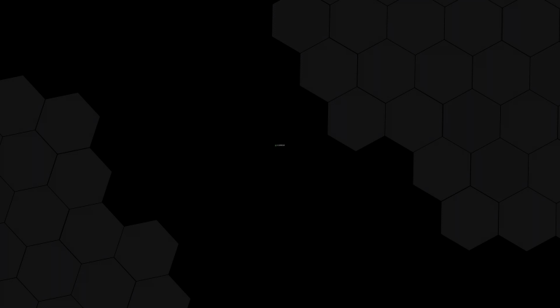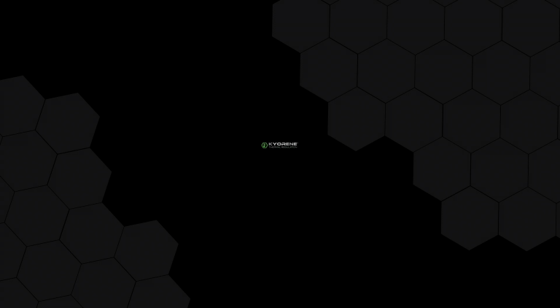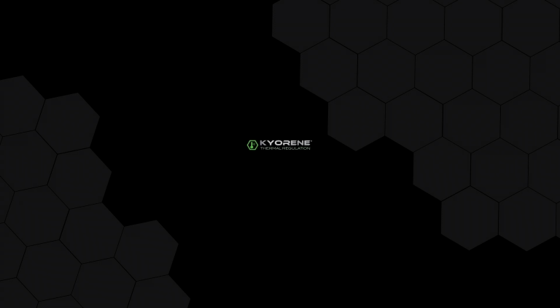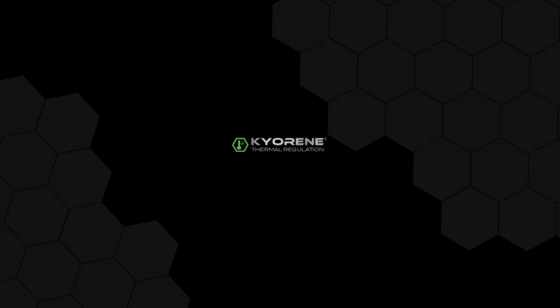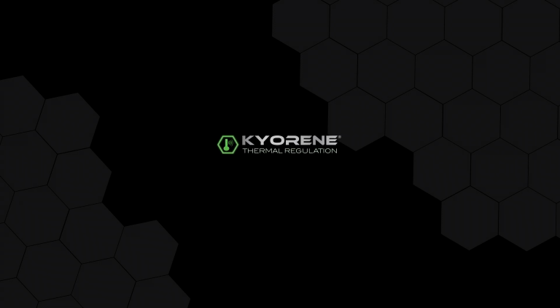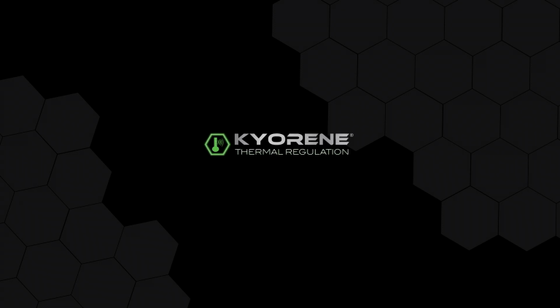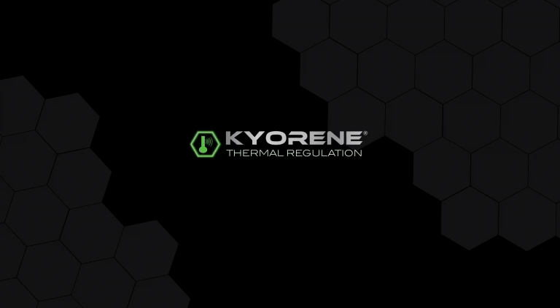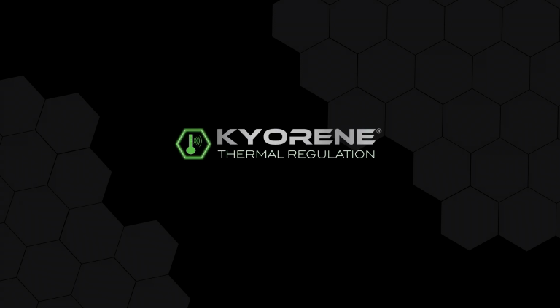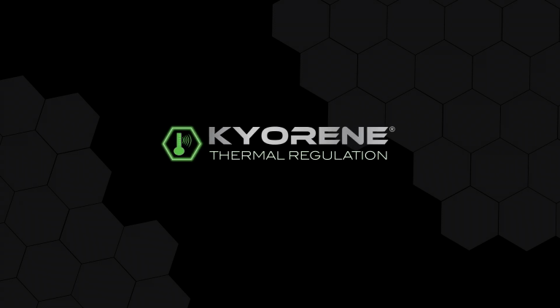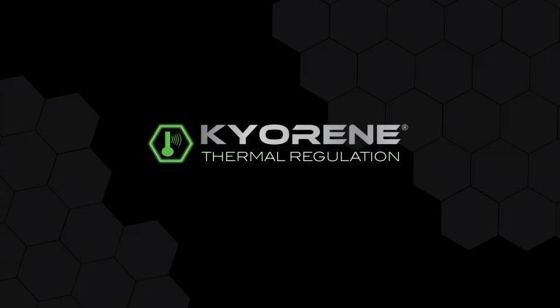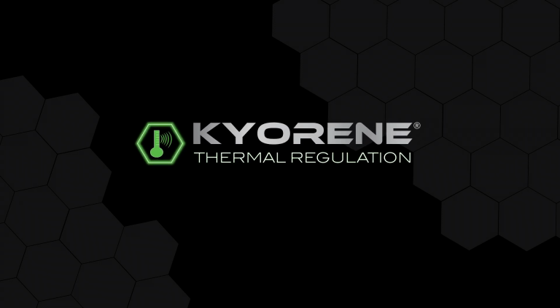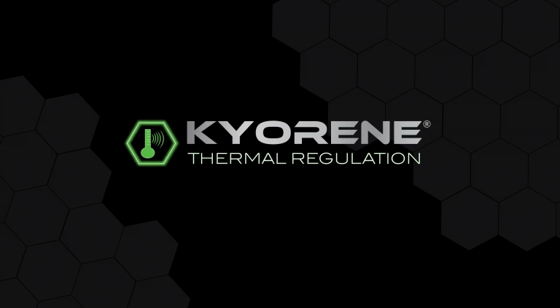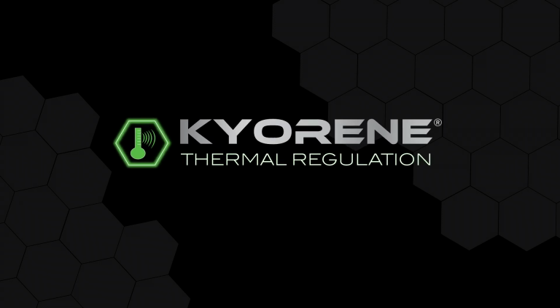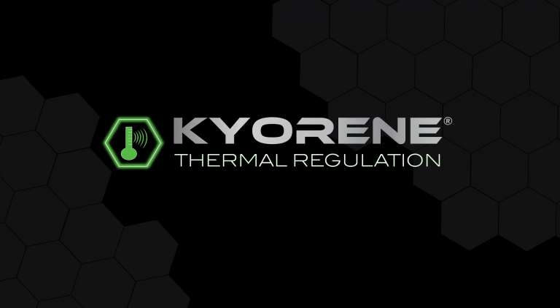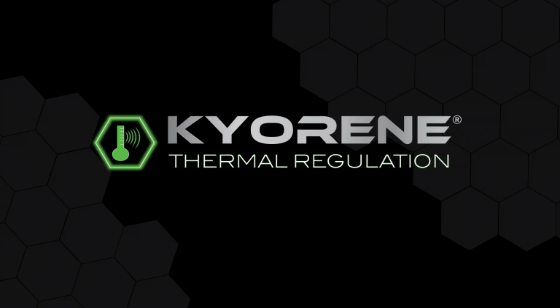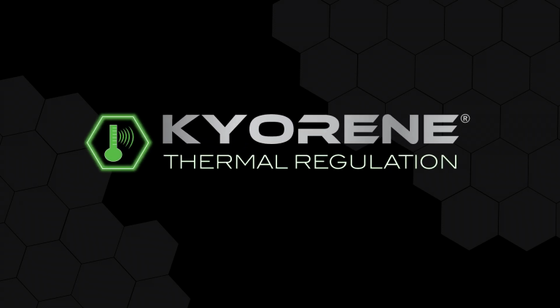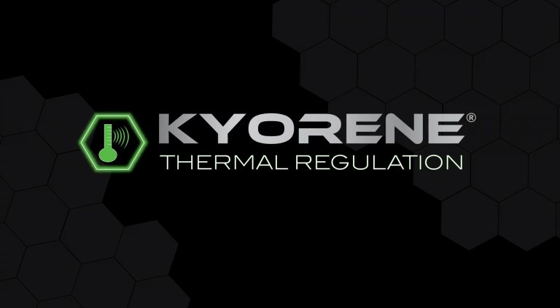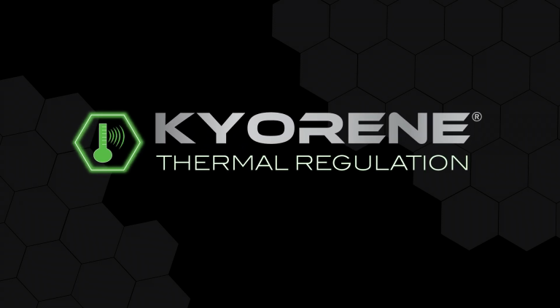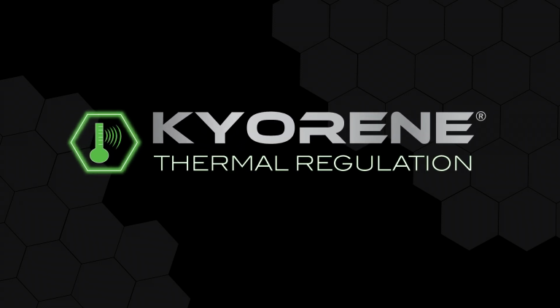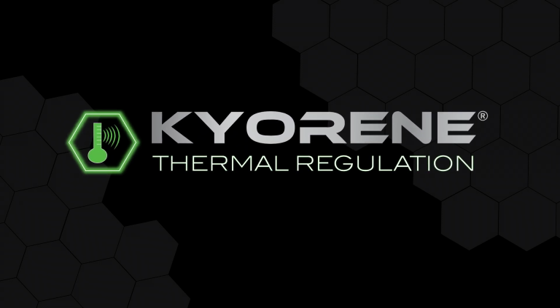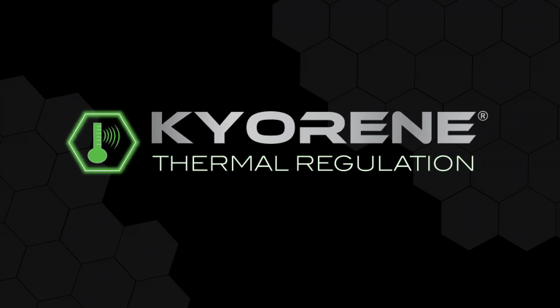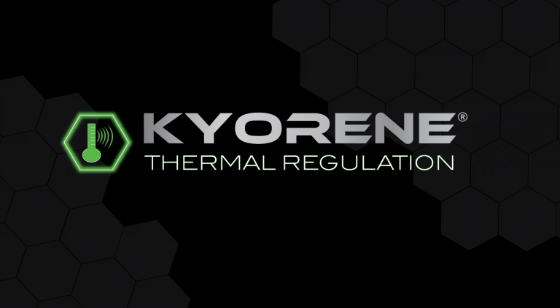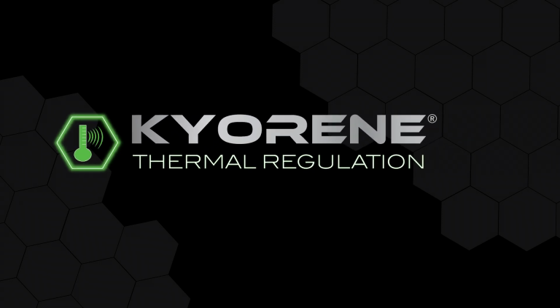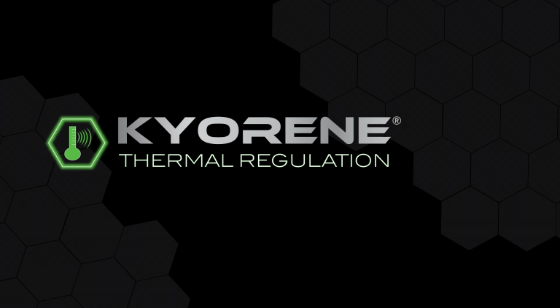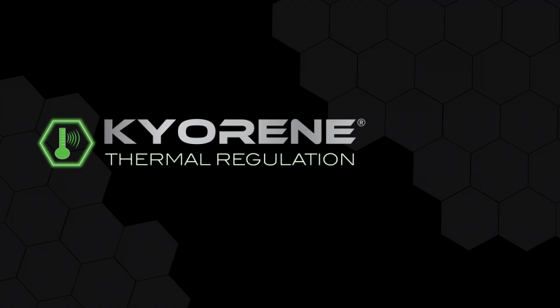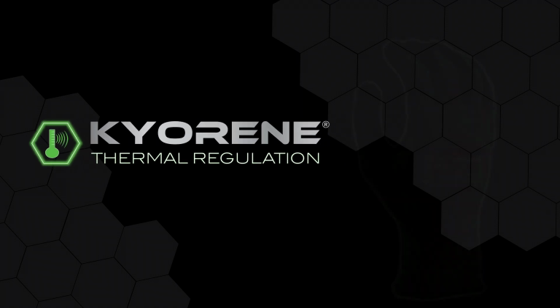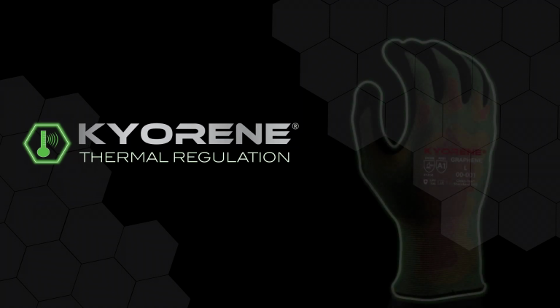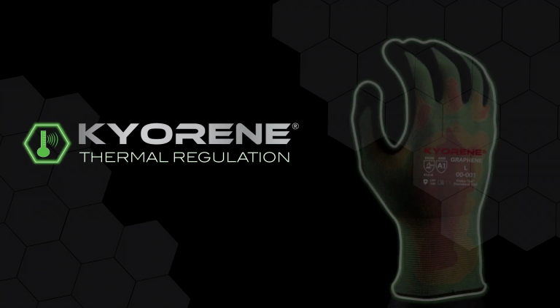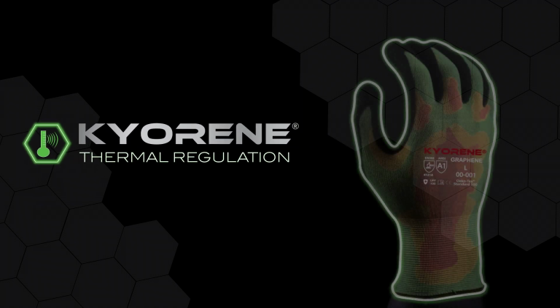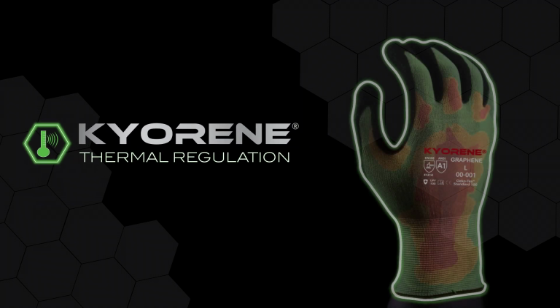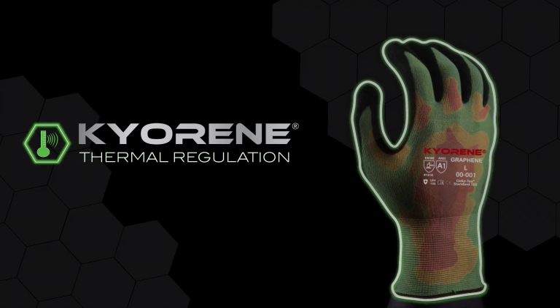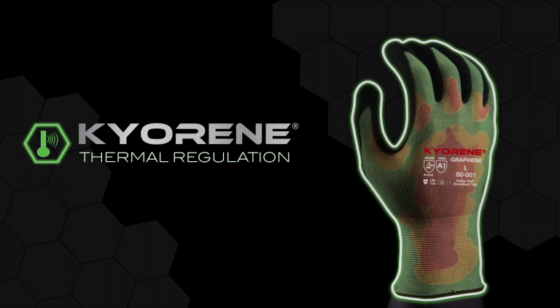Hey folks, today I'm going to tell you a little bit about our thermal regulating Kyrene gloves.